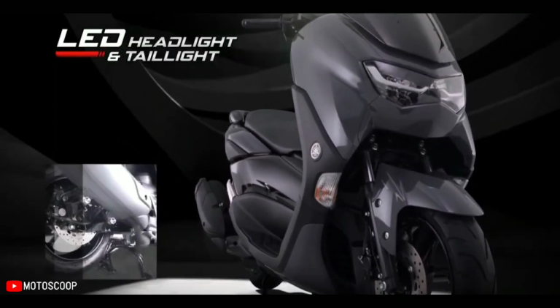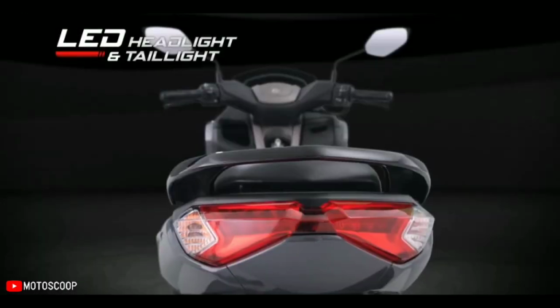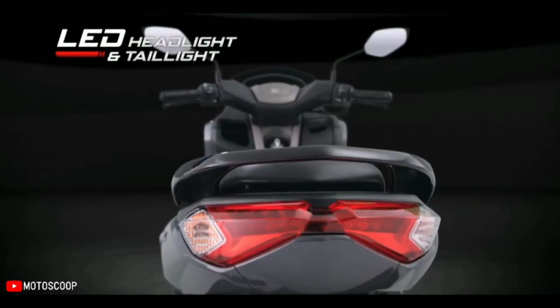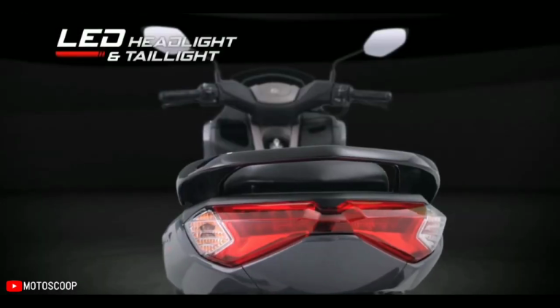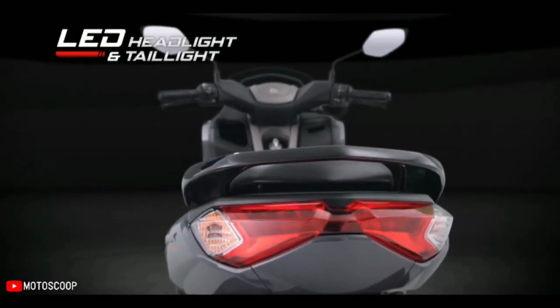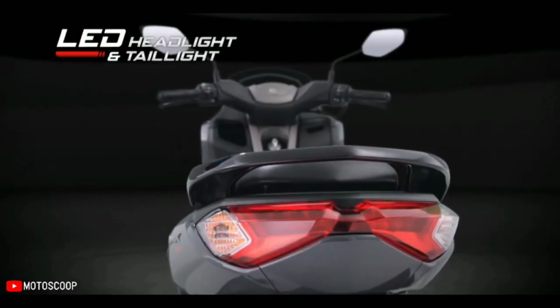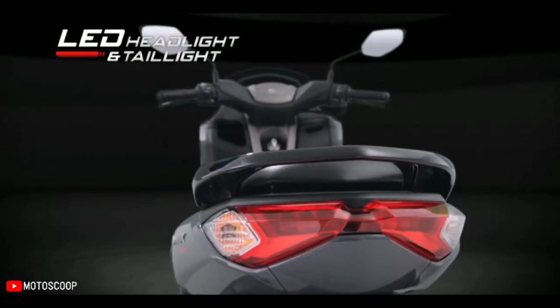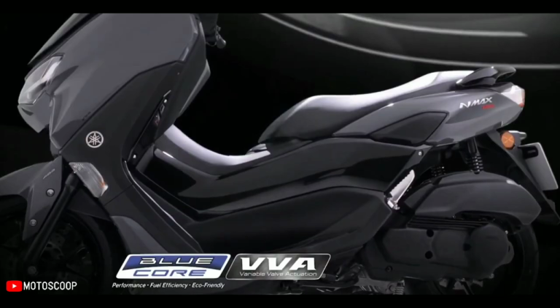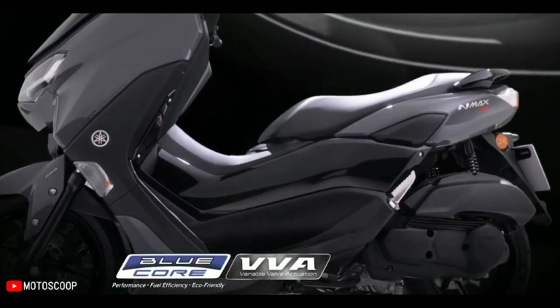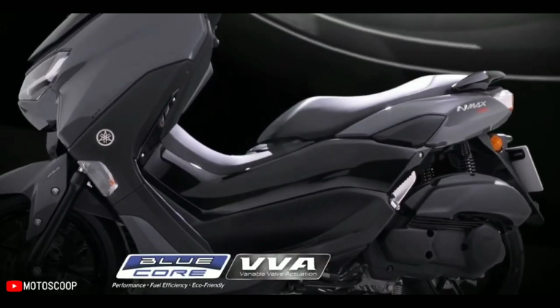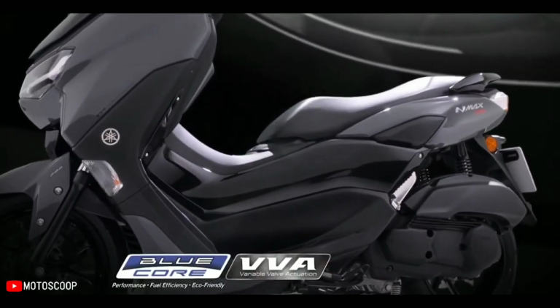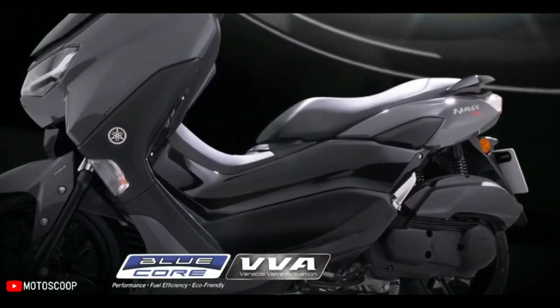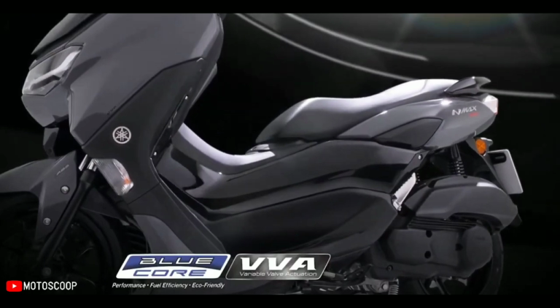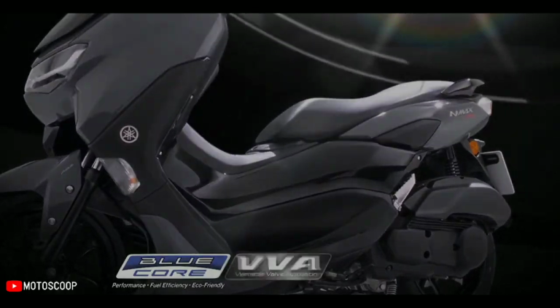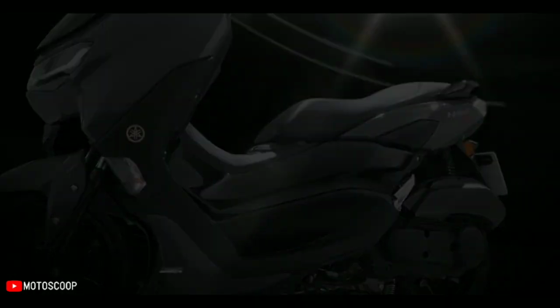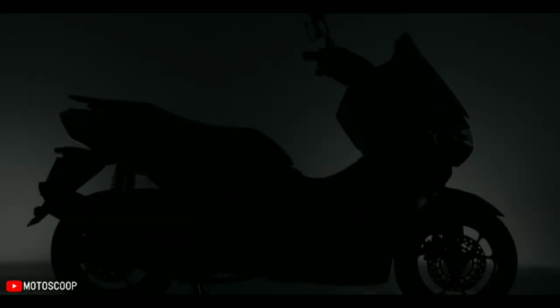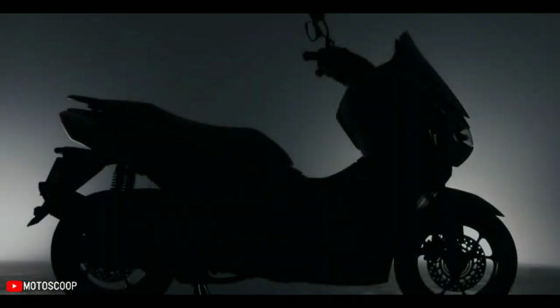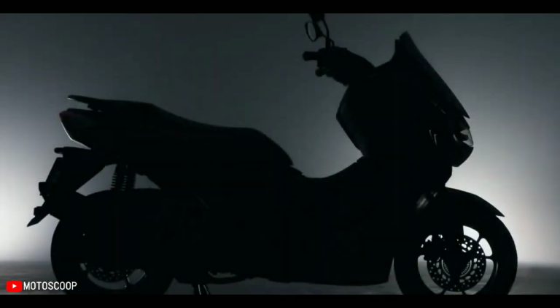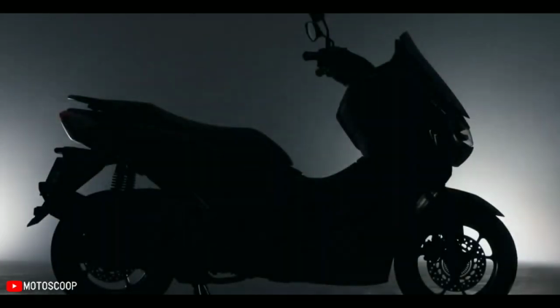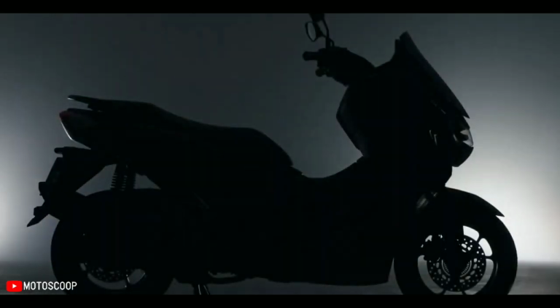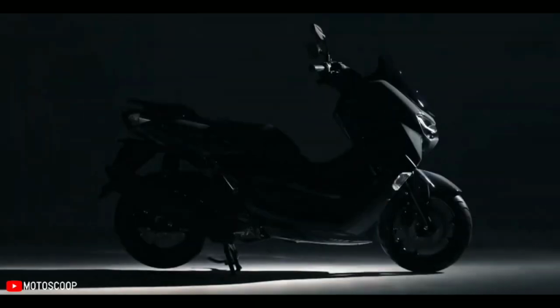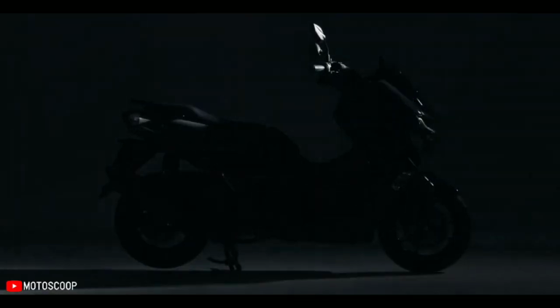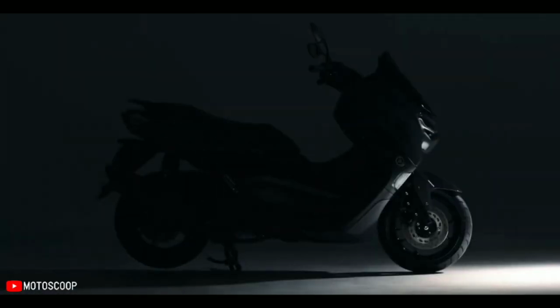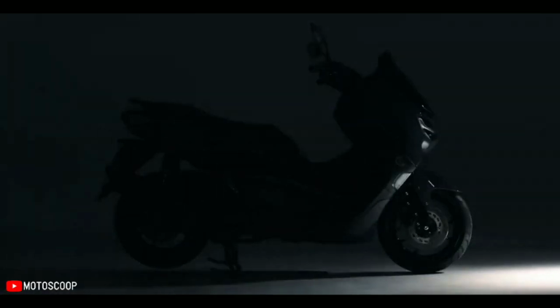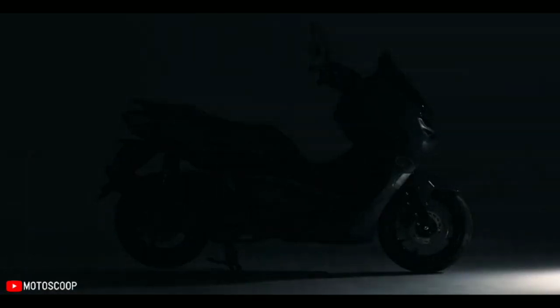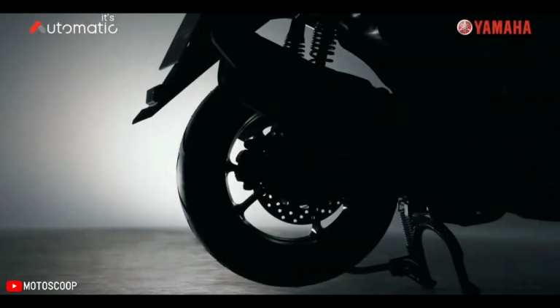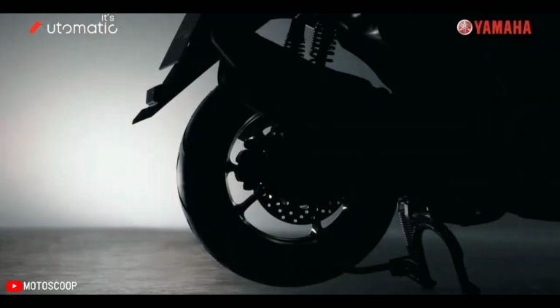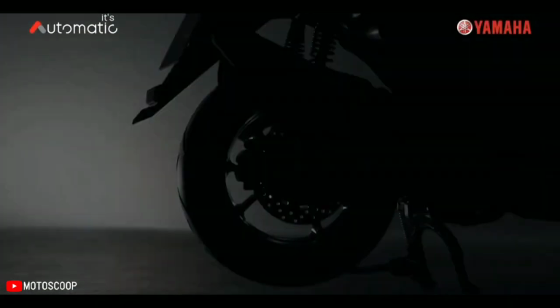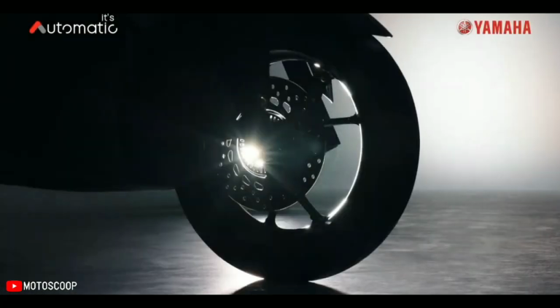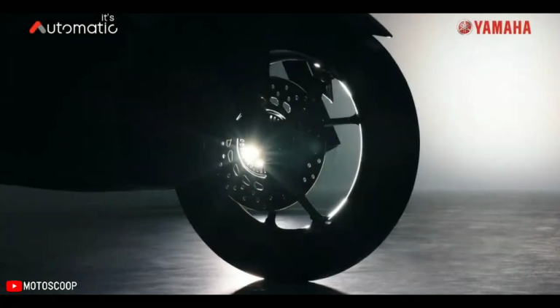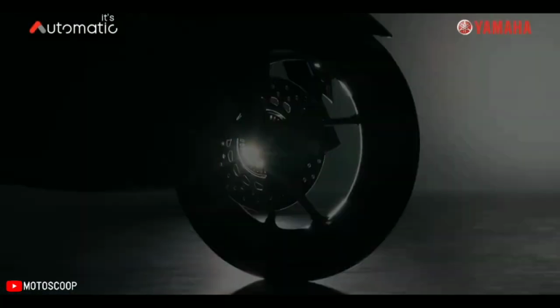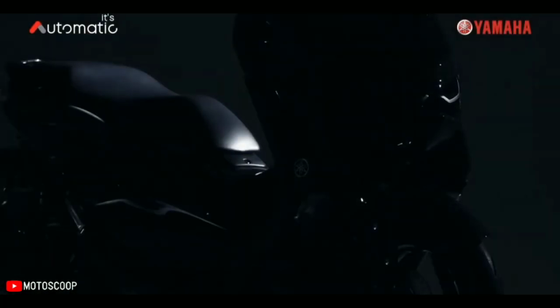Designed with a concept of prestige and confidence, the new N-MAX is now powered with Y-Connect giving you a whole new level of riding.